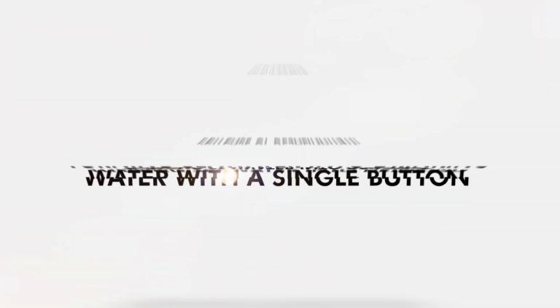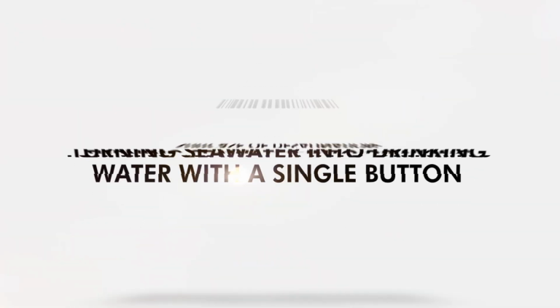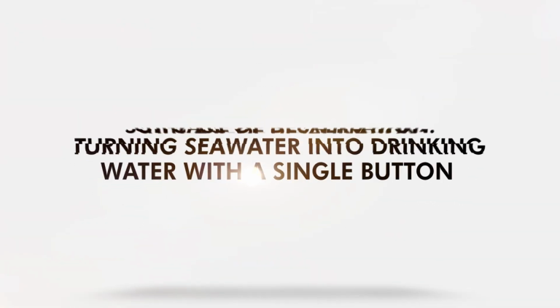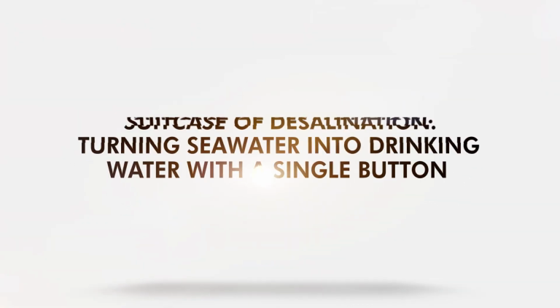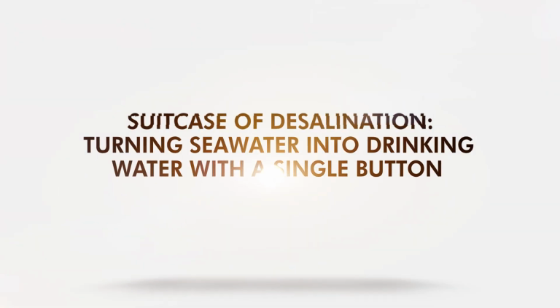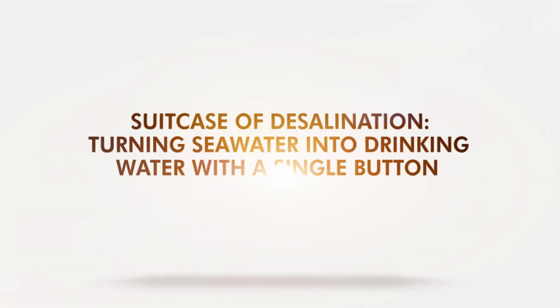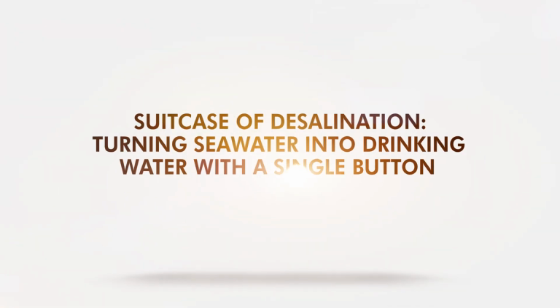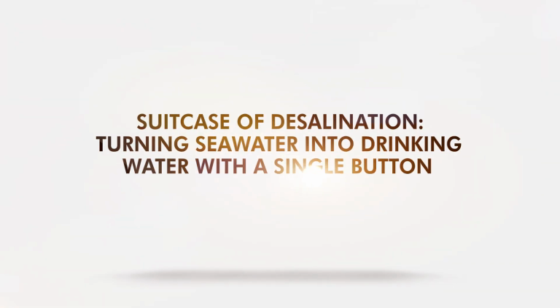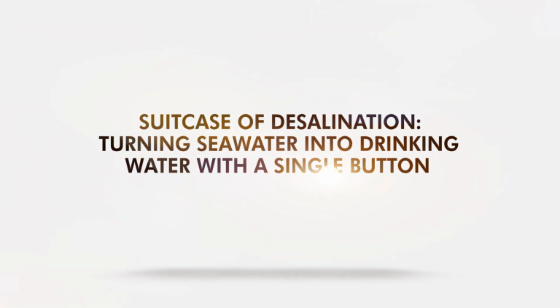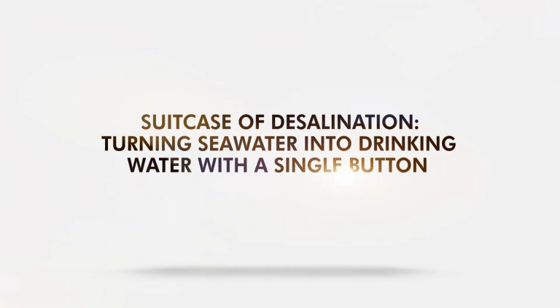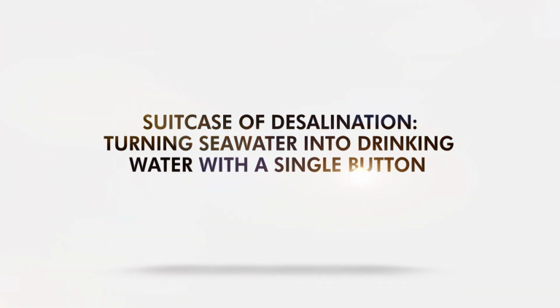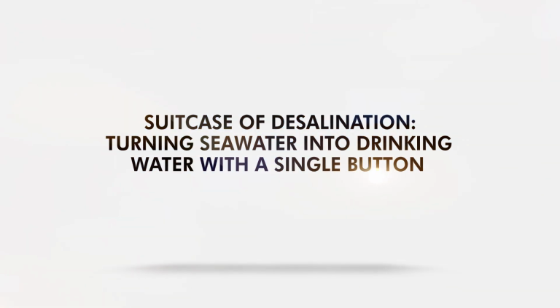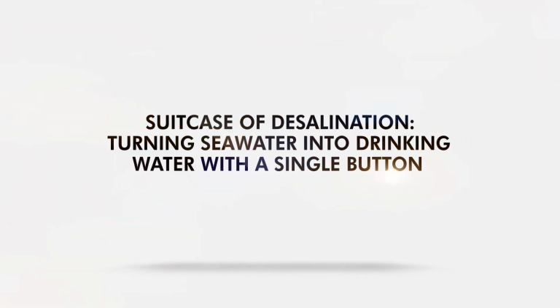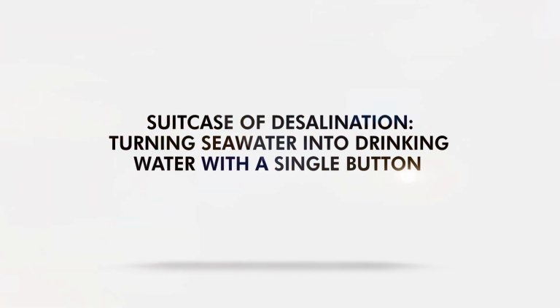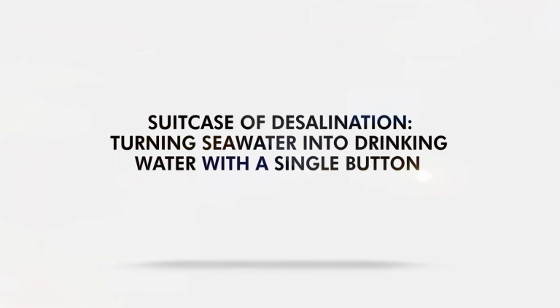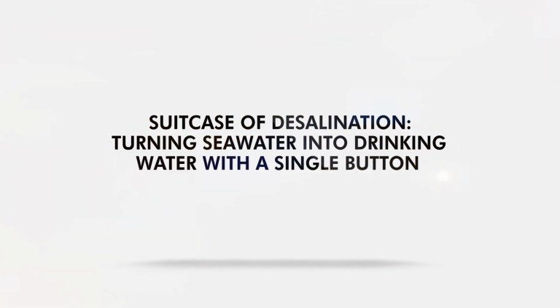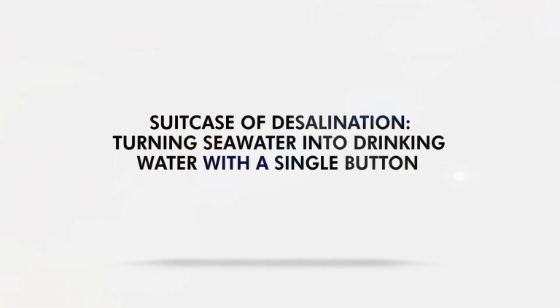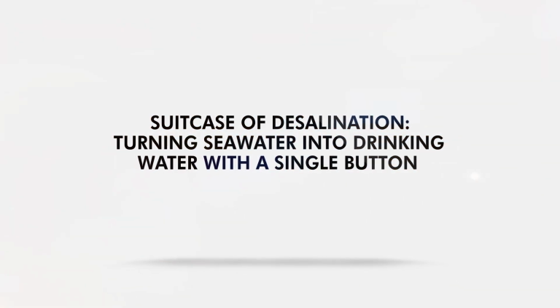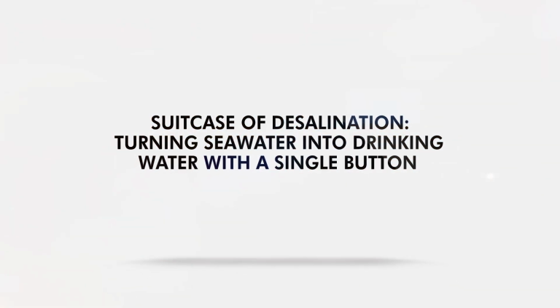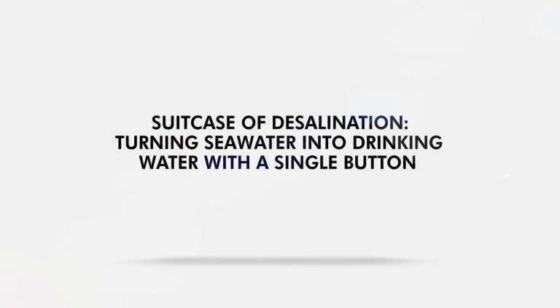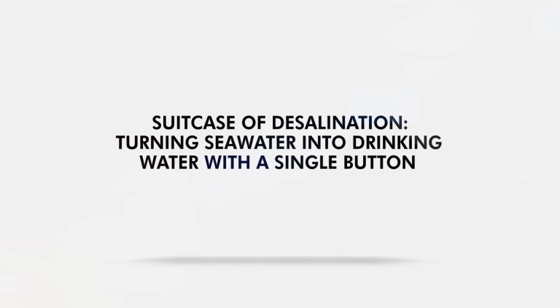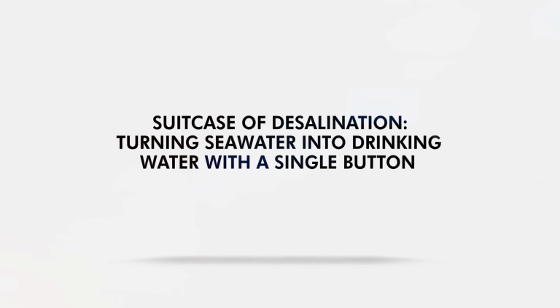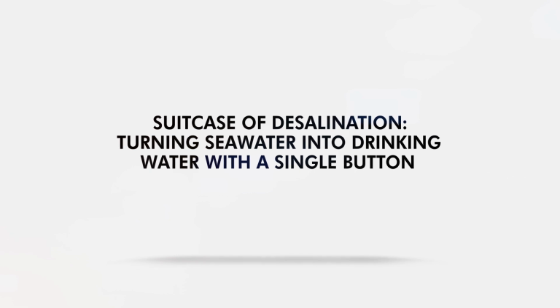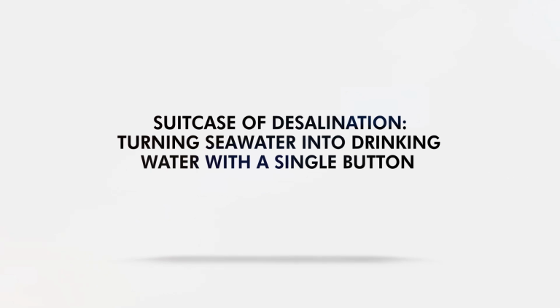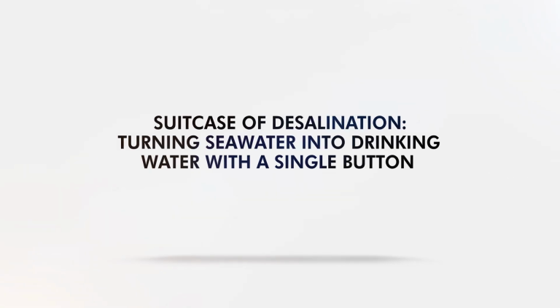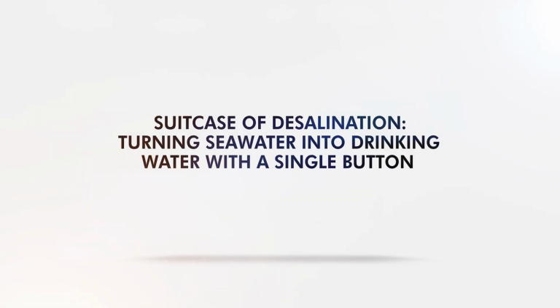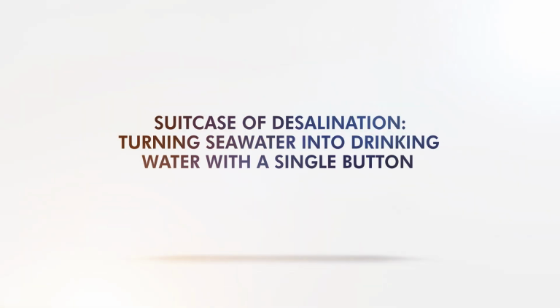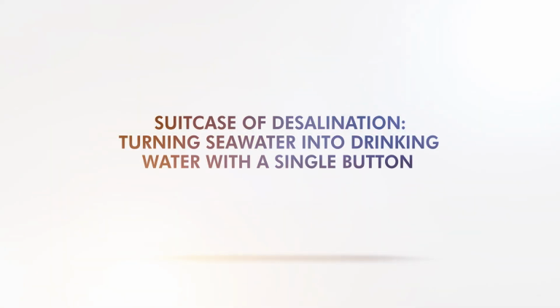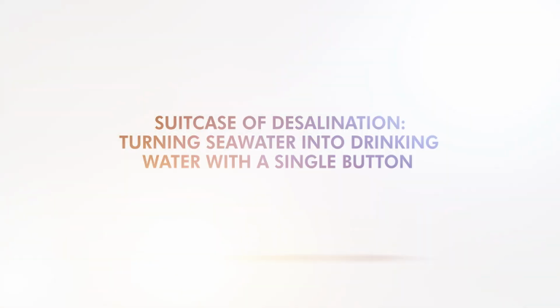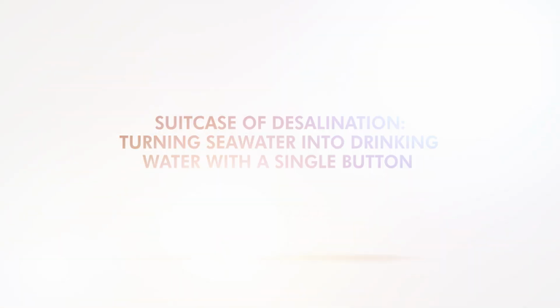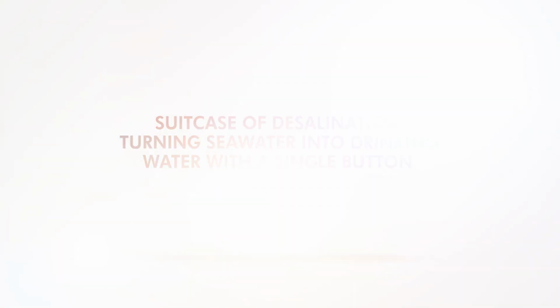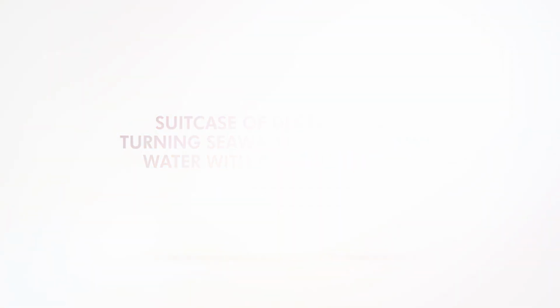What's the use case of desalination? Turning seawater into drinking water with a single suitcase.